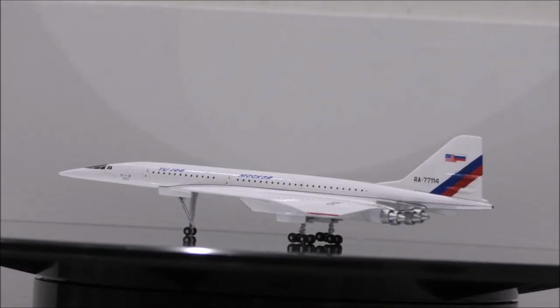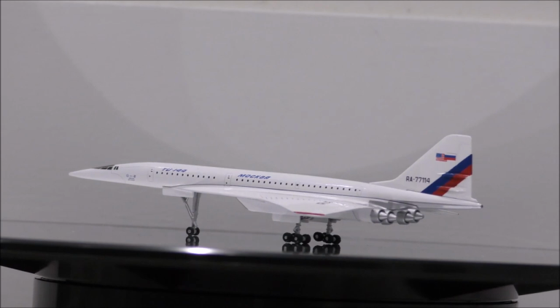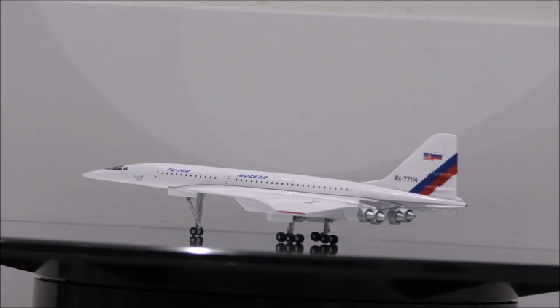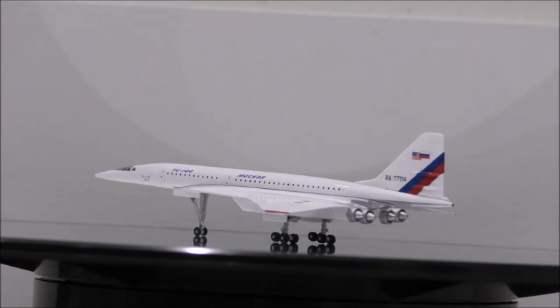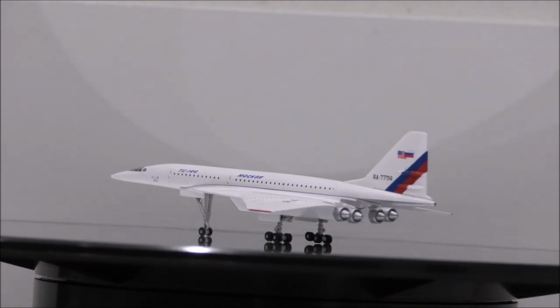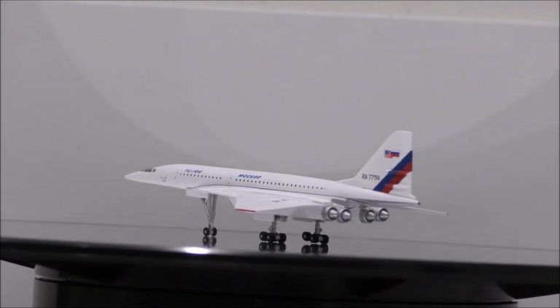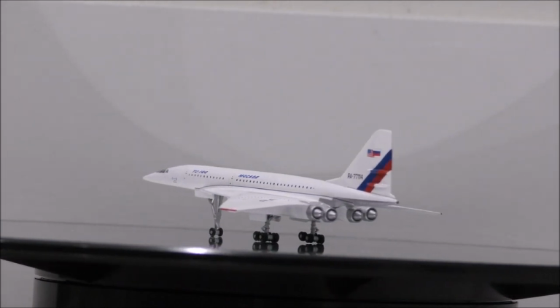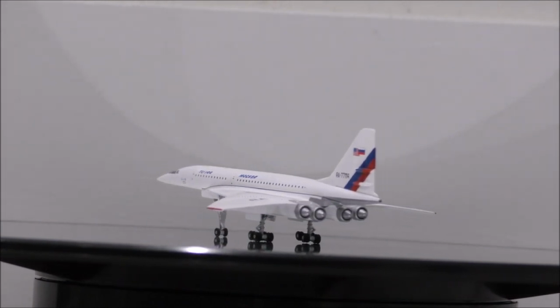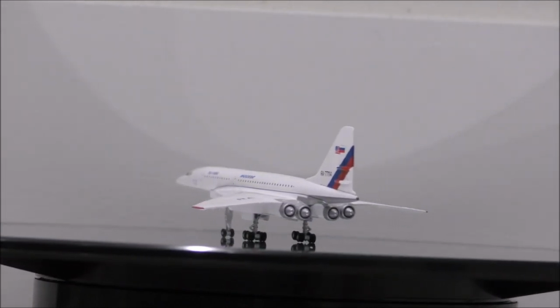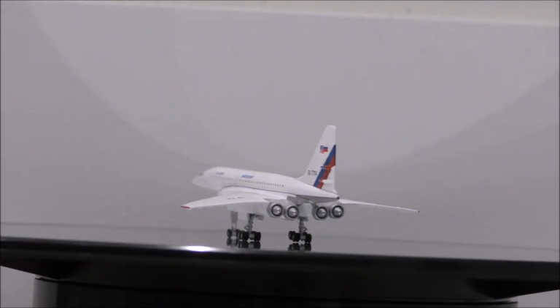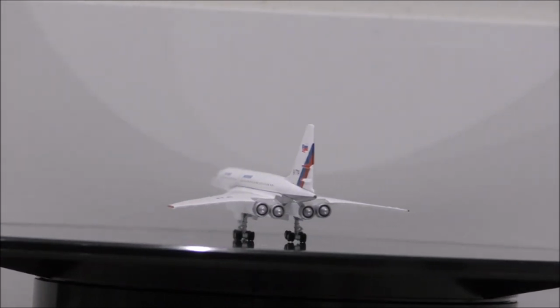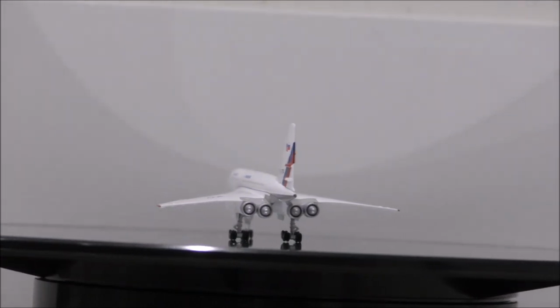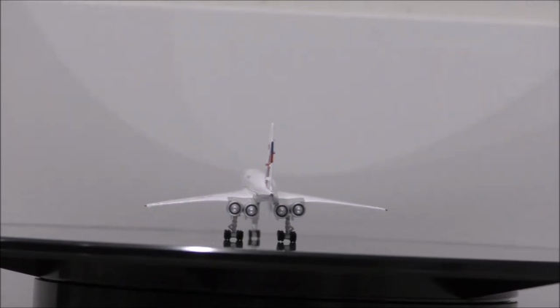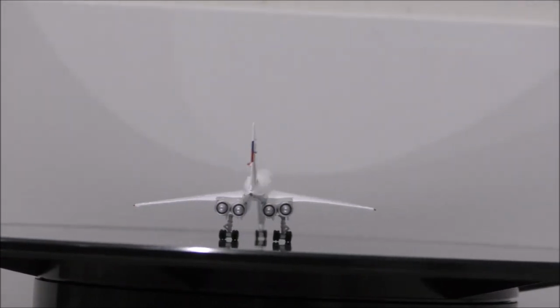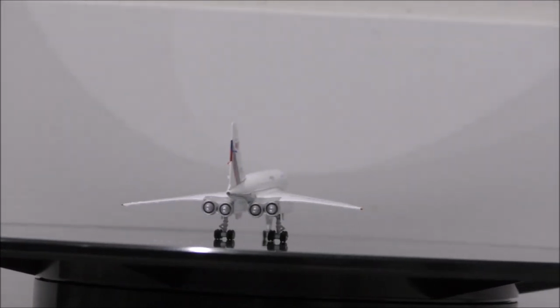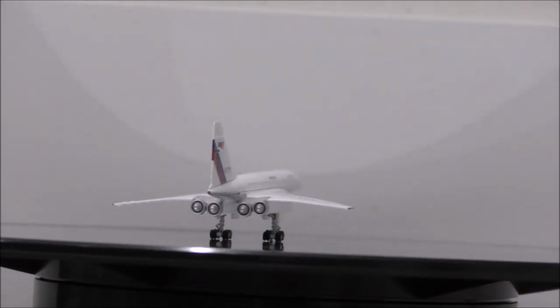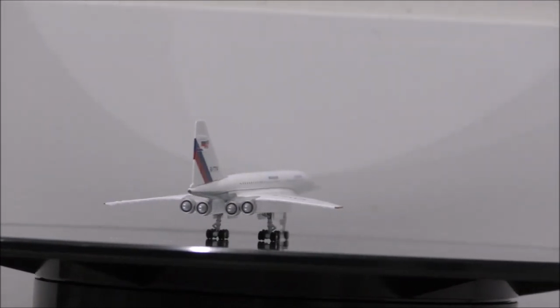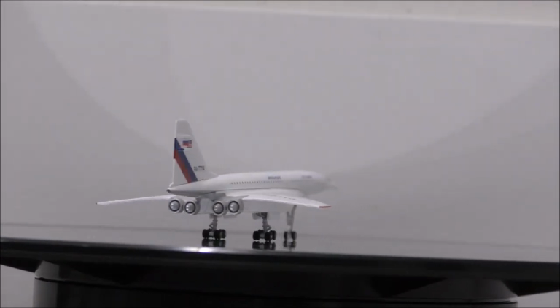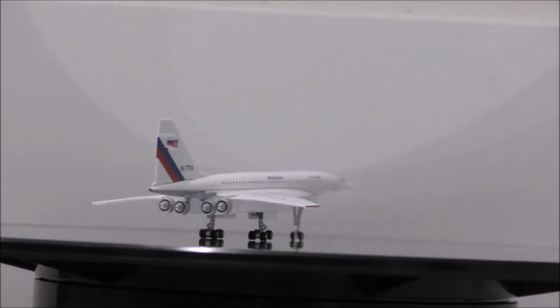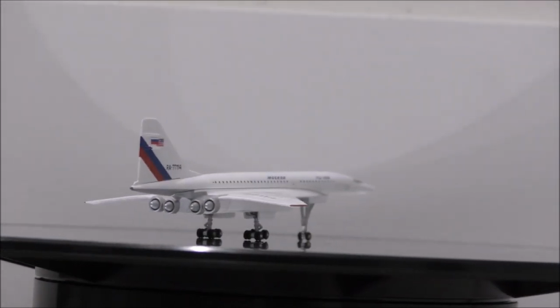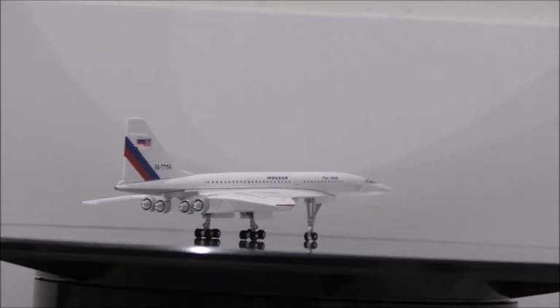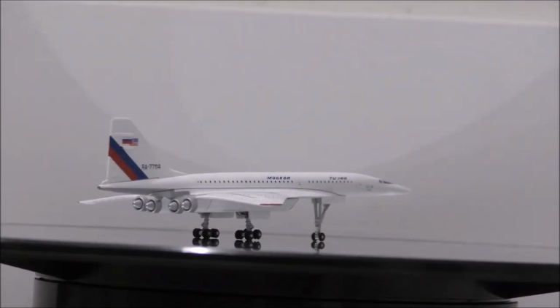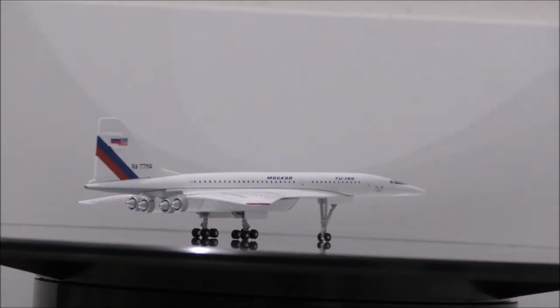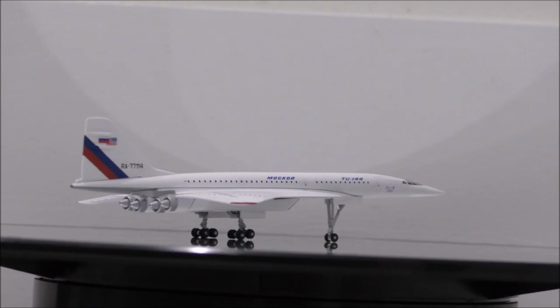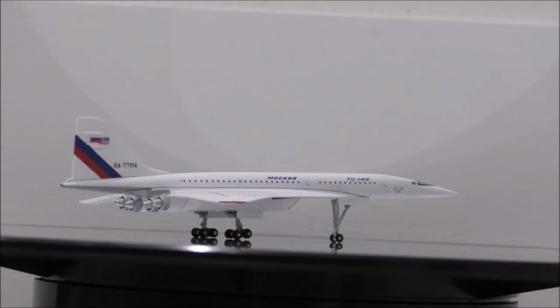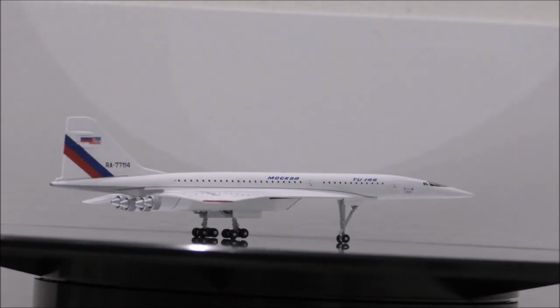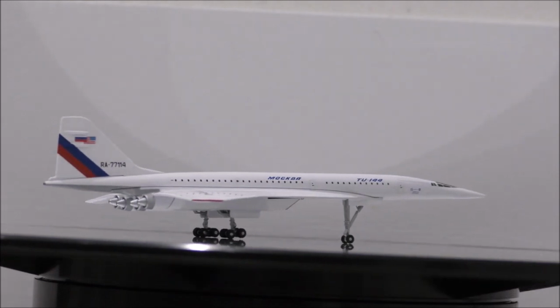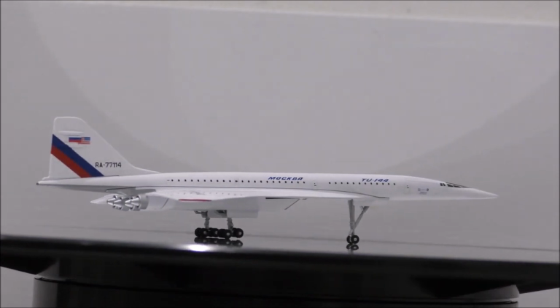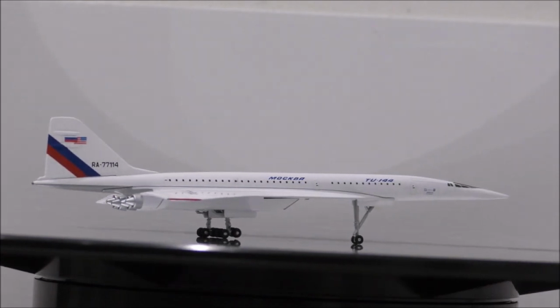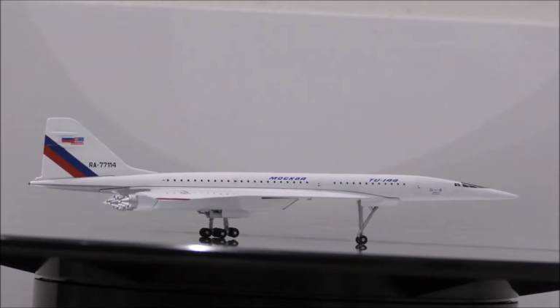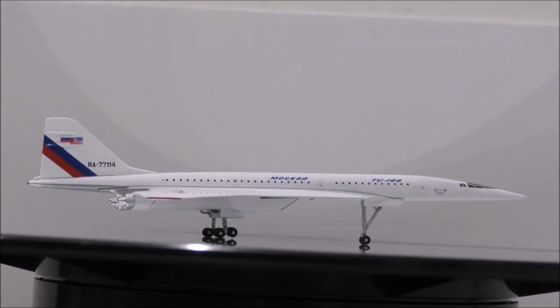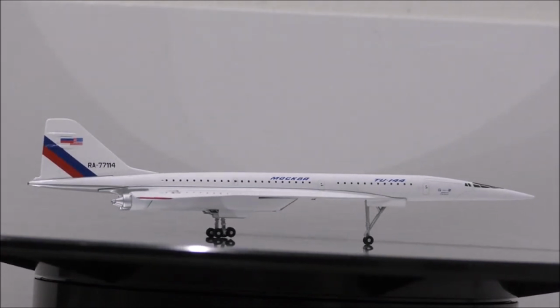Overall, this is a model I recommend you guys to get, since it's a very rare and unique model which will make an excellent addition to your collection.